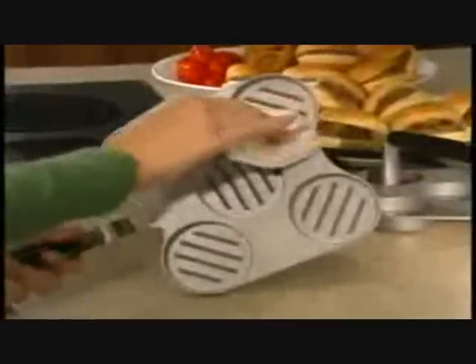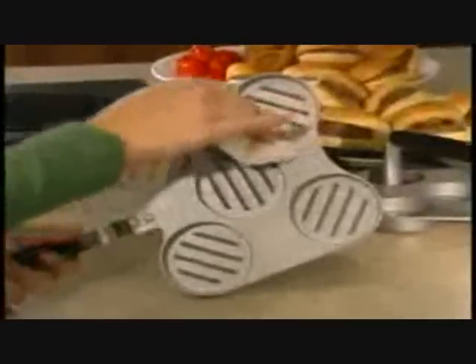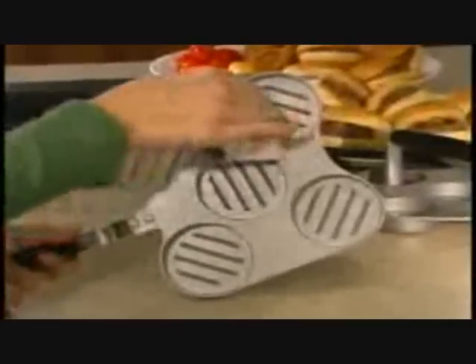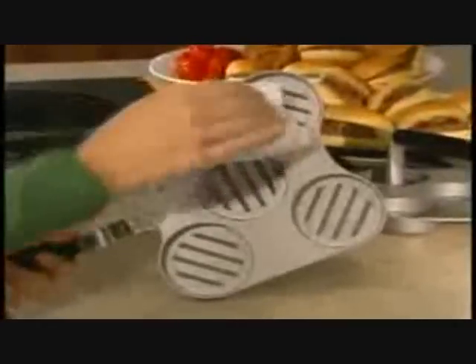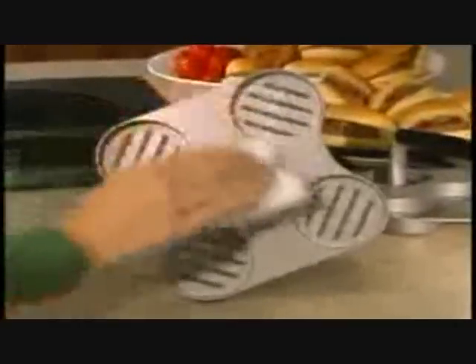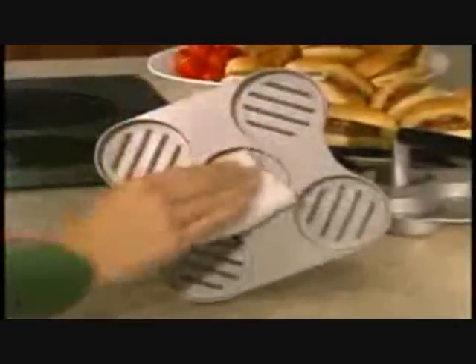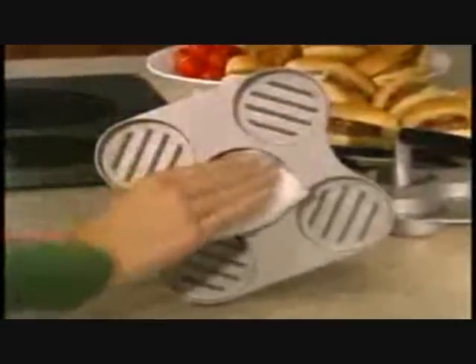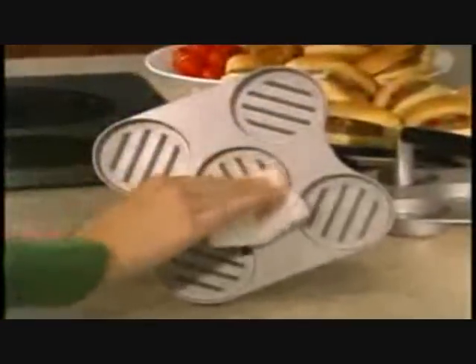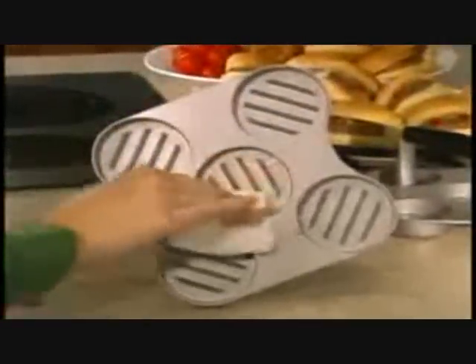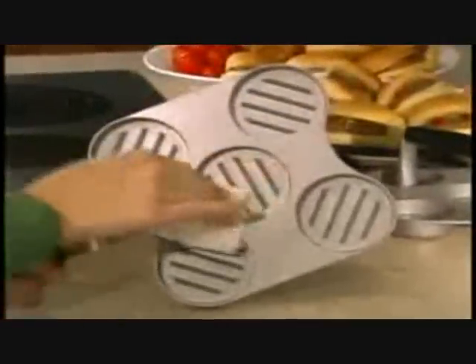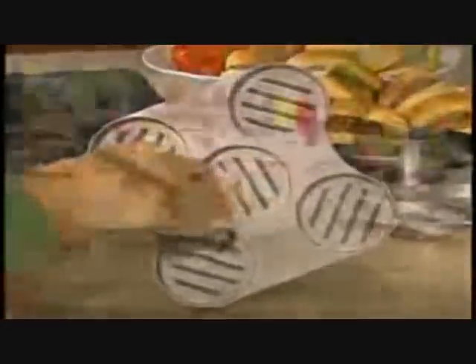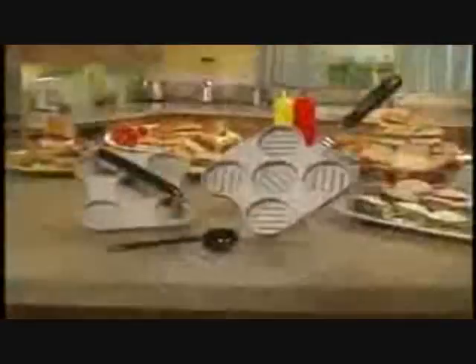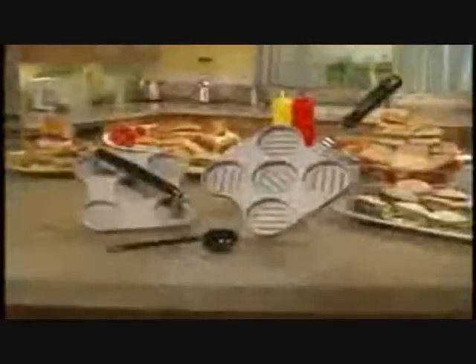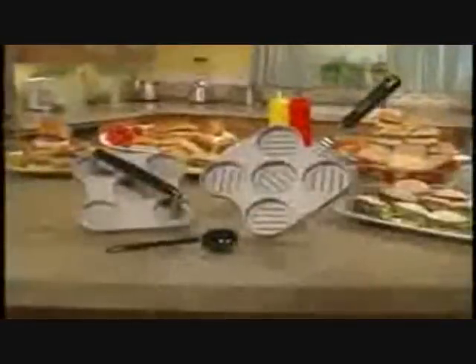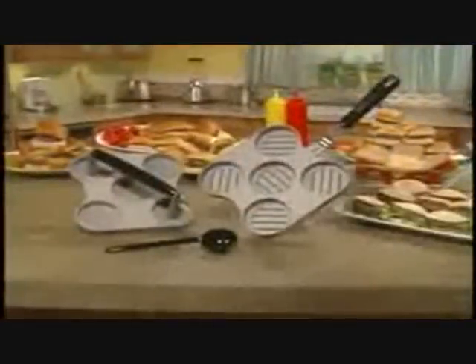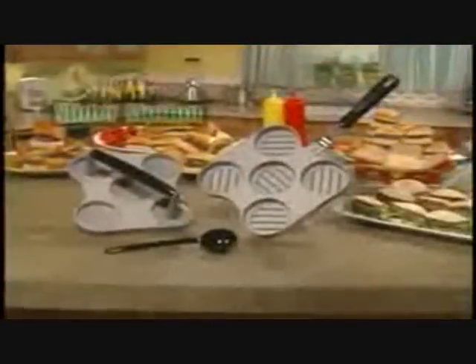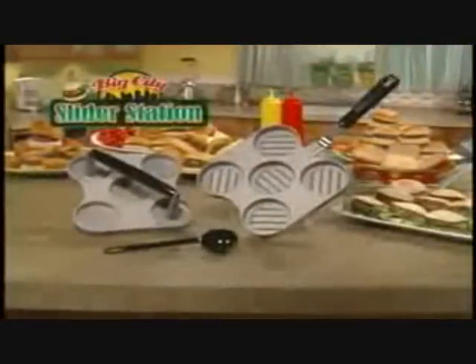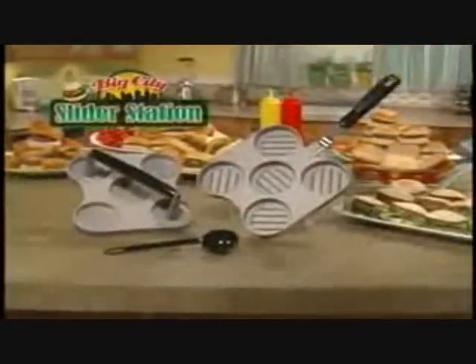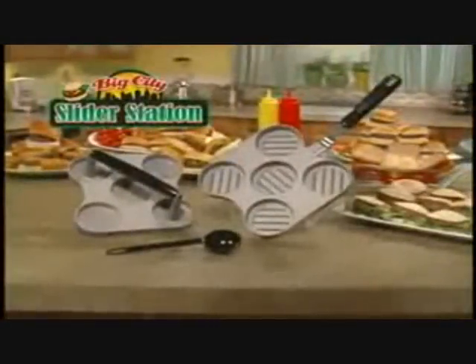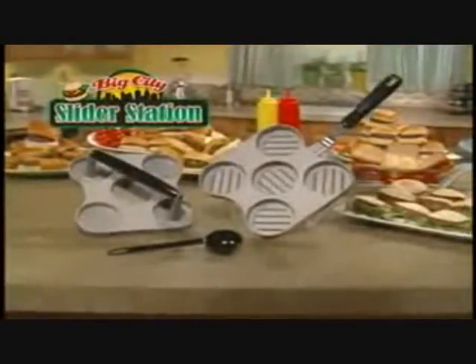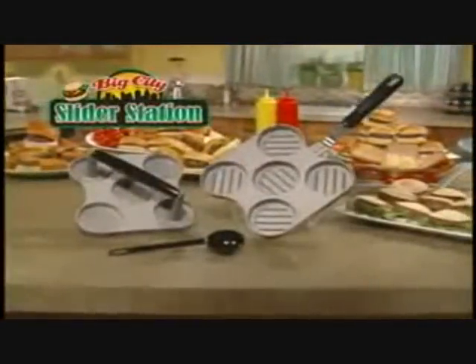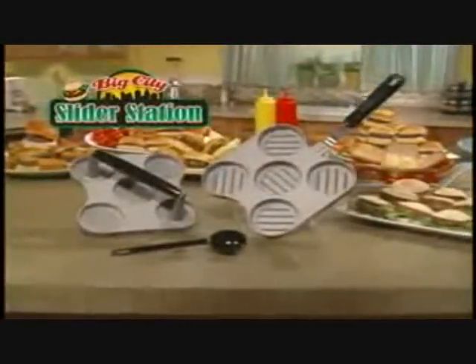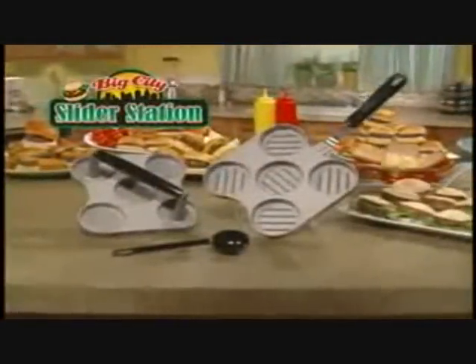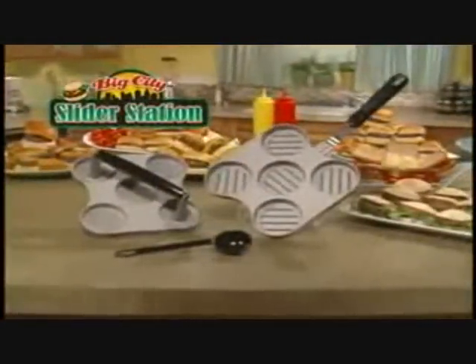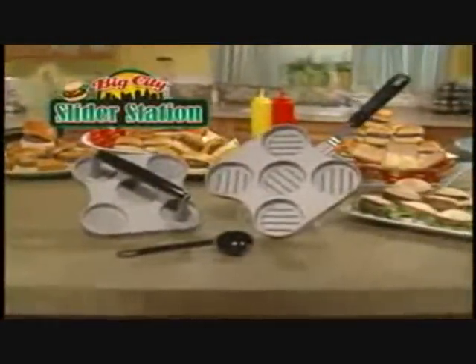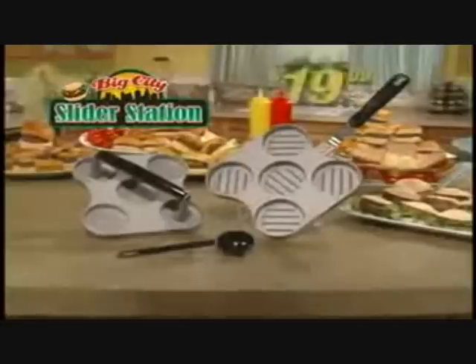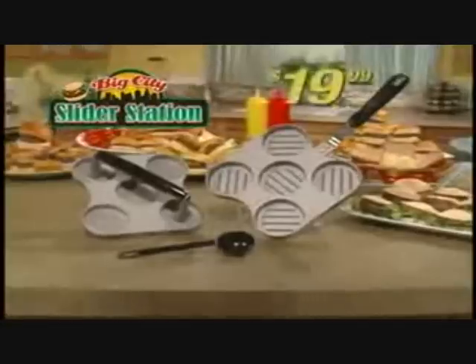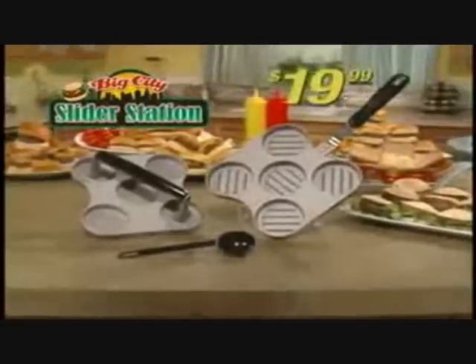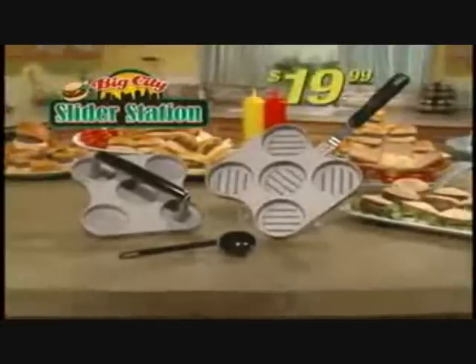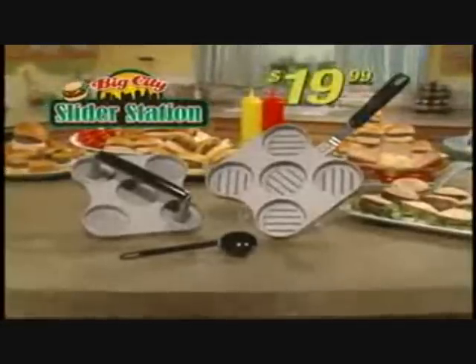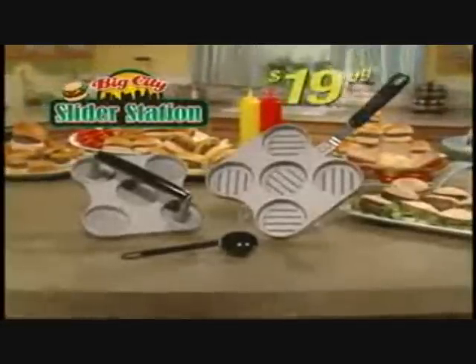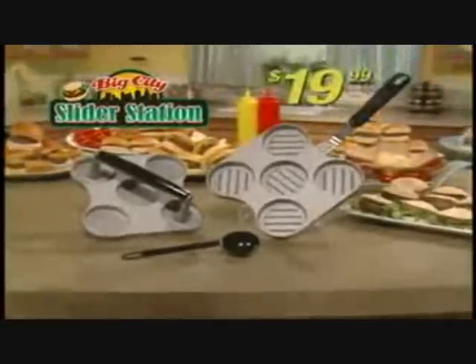Cleaning is so easy. There you have it — the Big Shitty Slider Station.